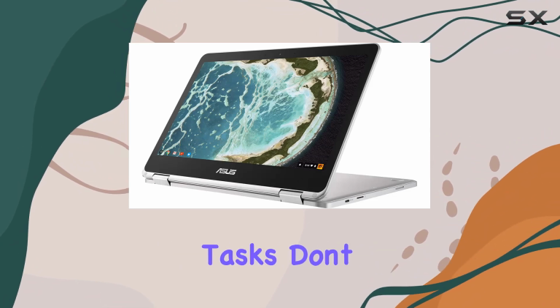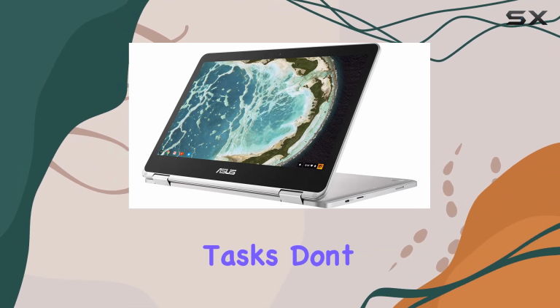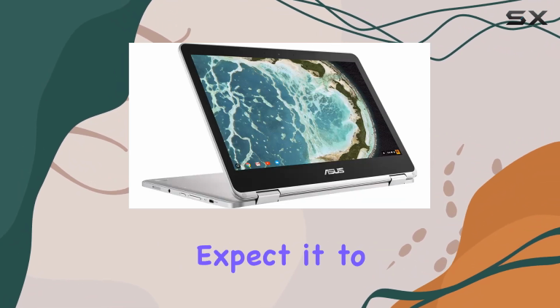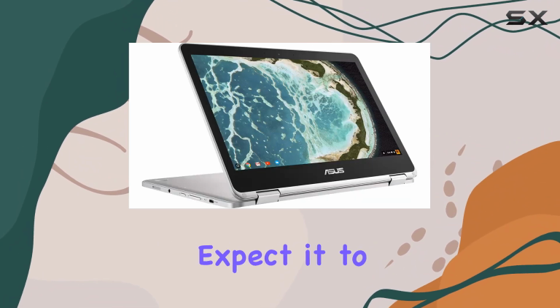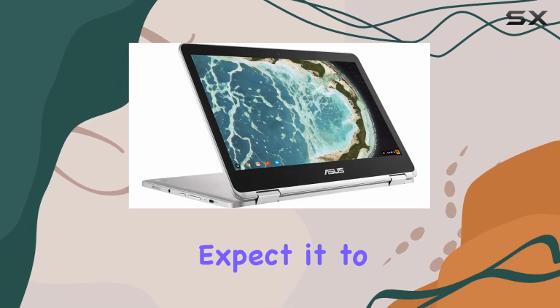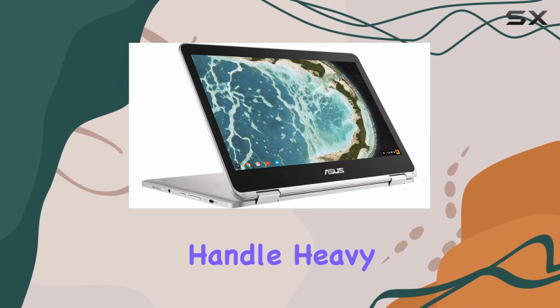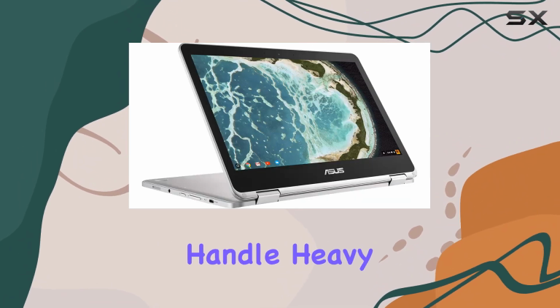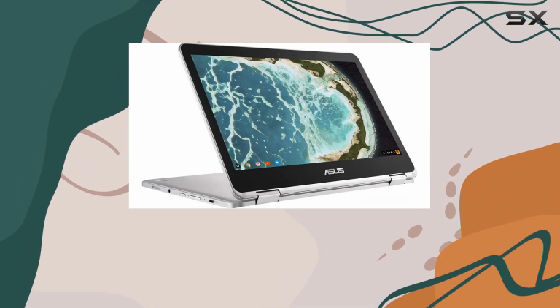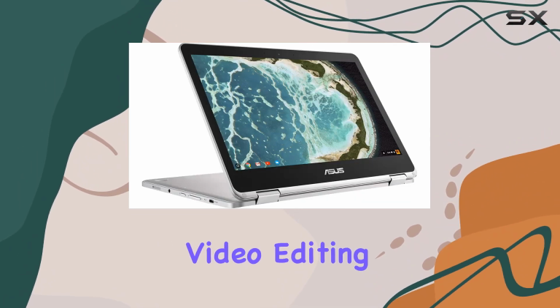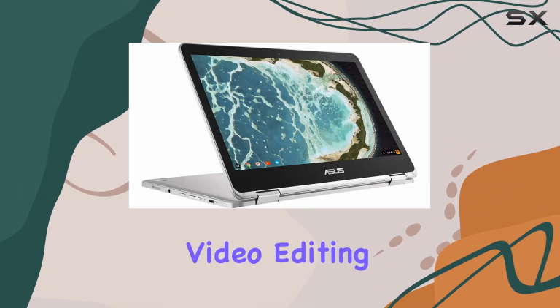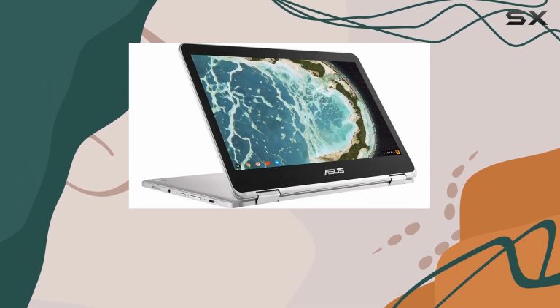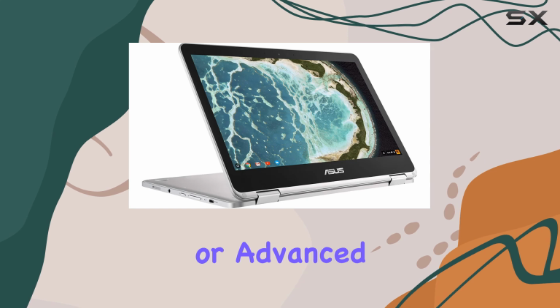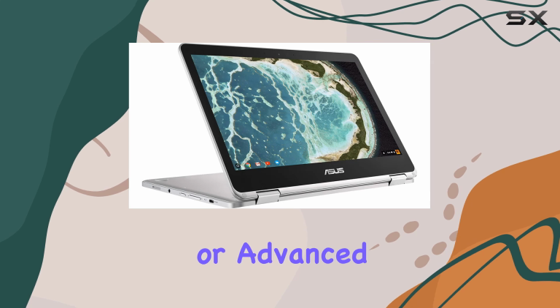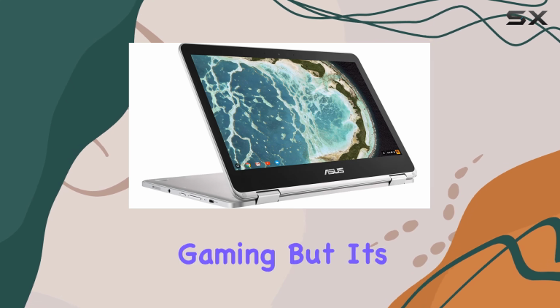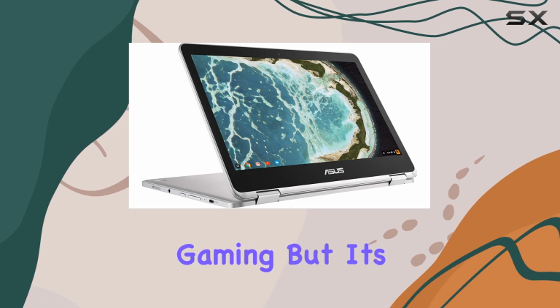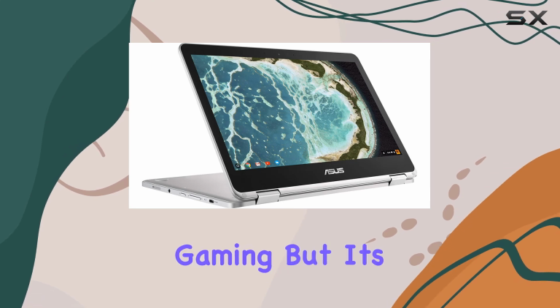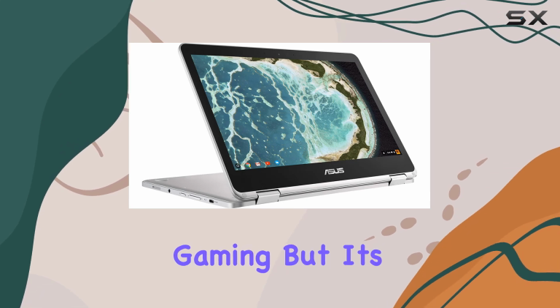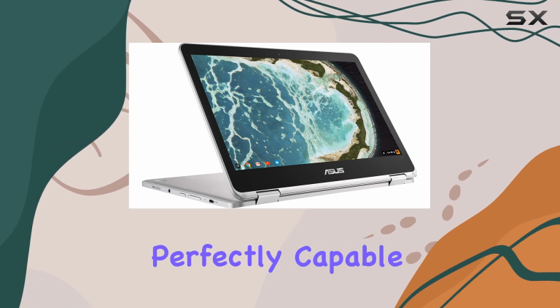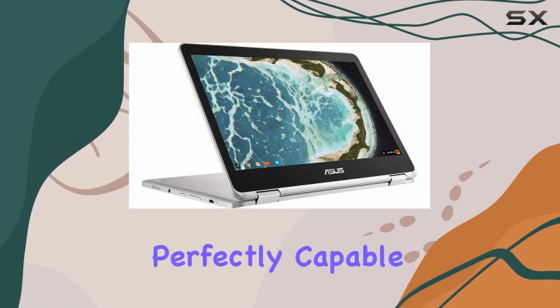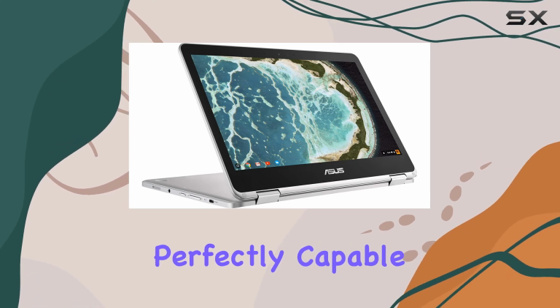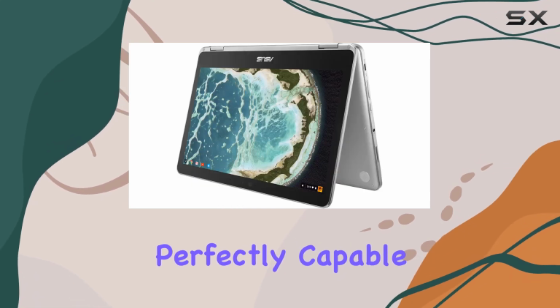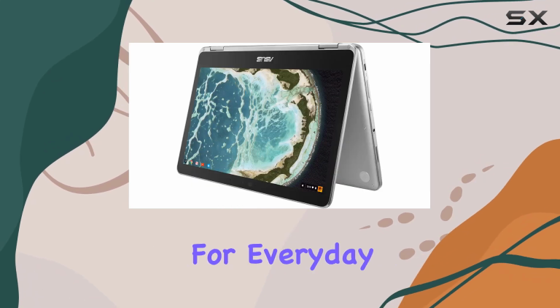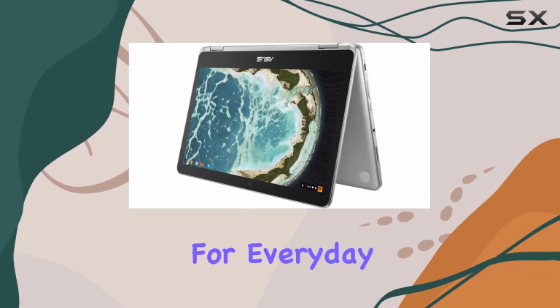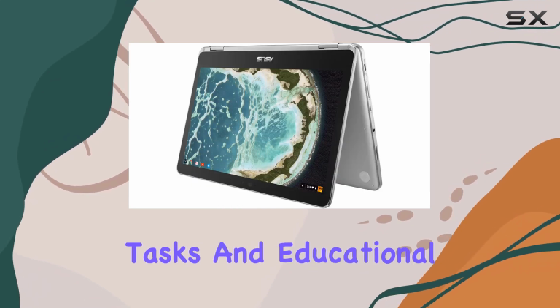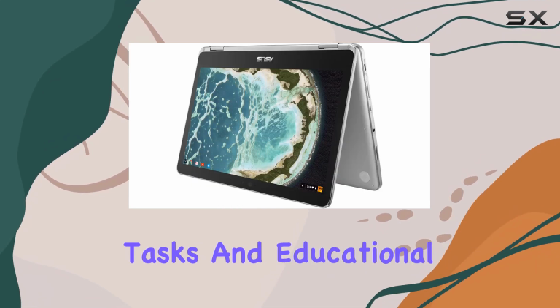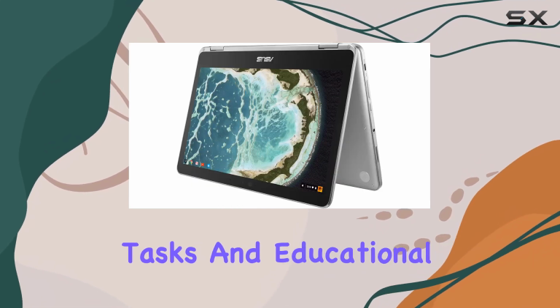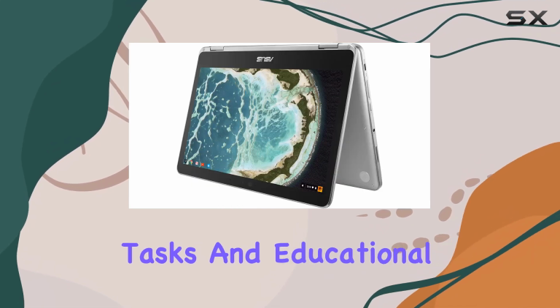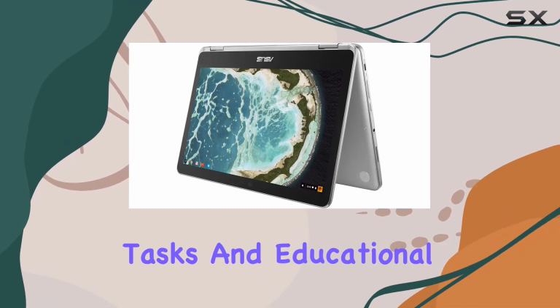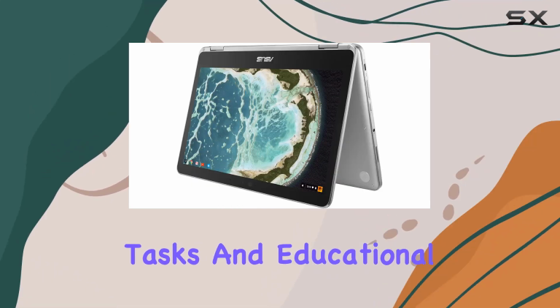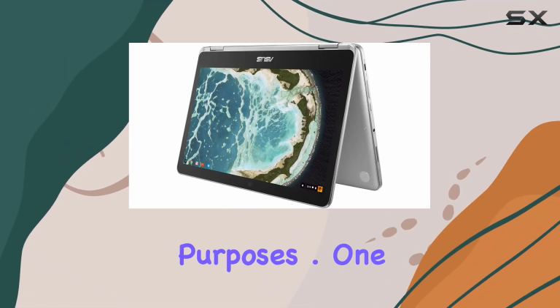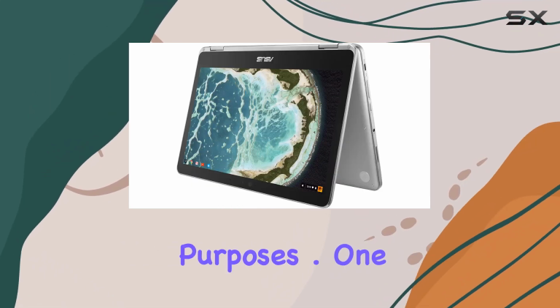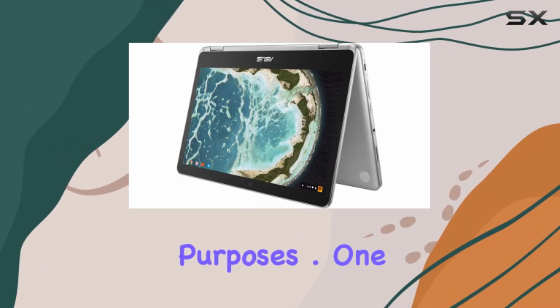Don't expect it to handle heavy video editing or advanced gaming, but it's perfectly capable for everyday tasks and educational purposes.